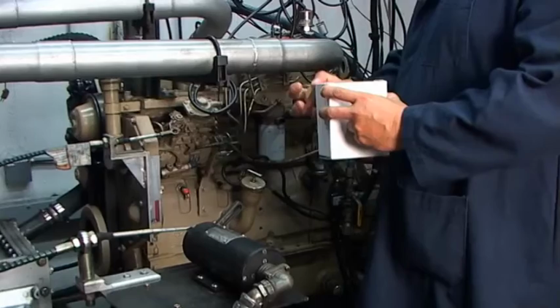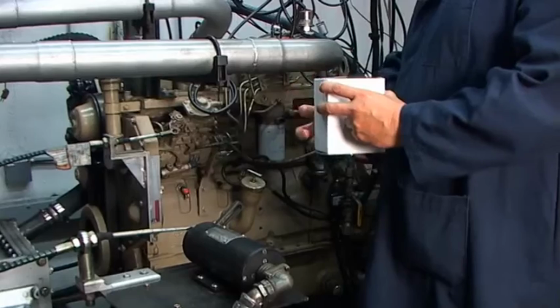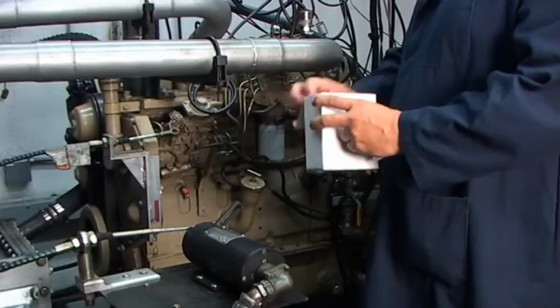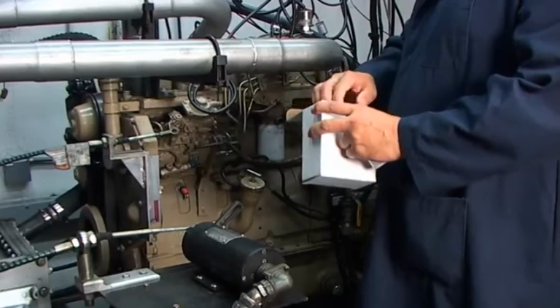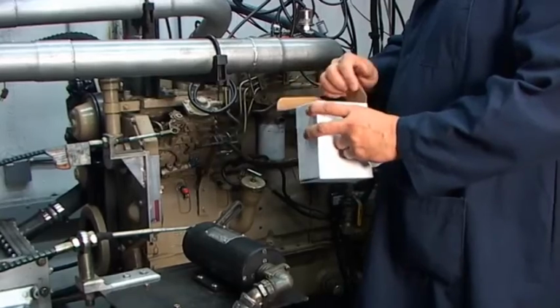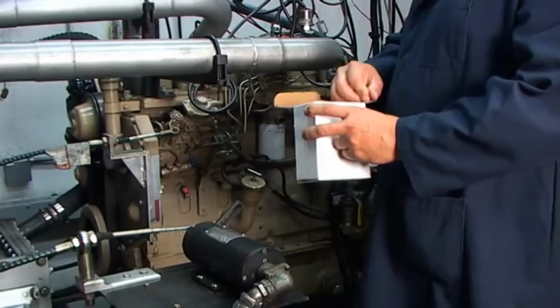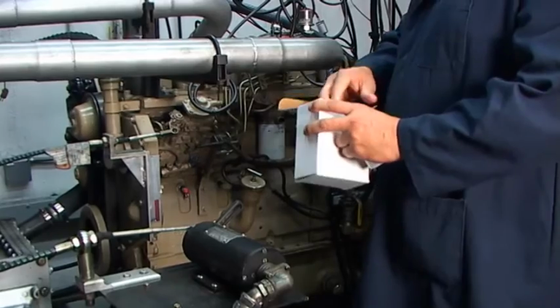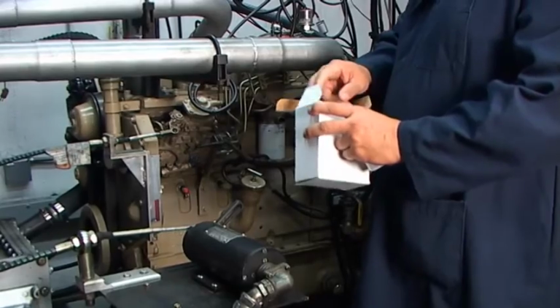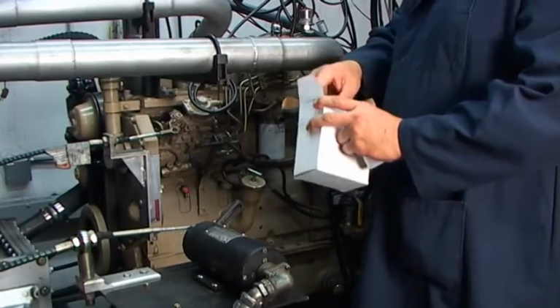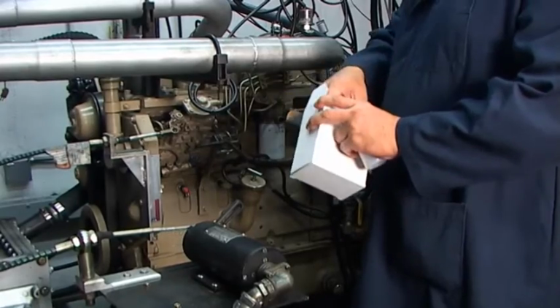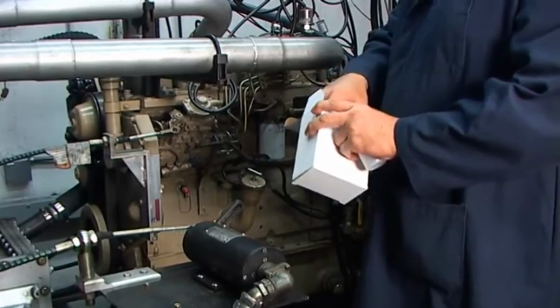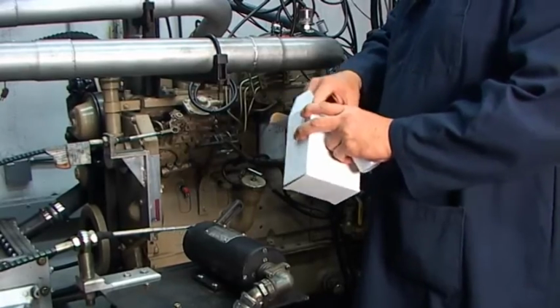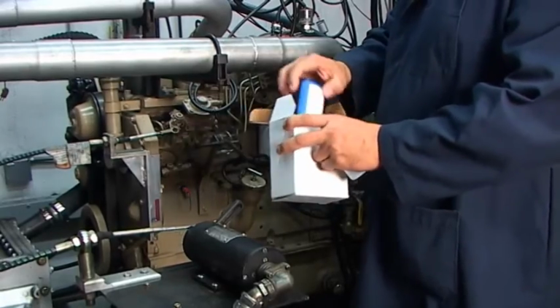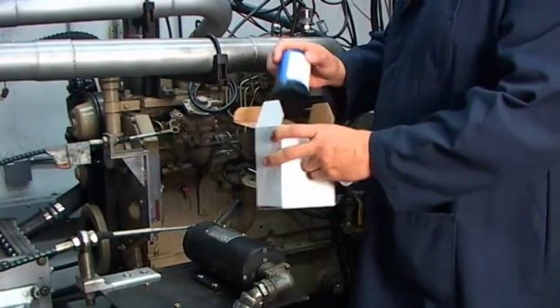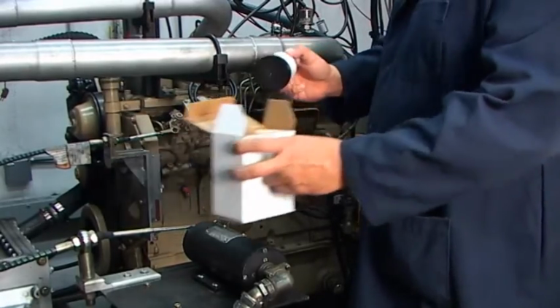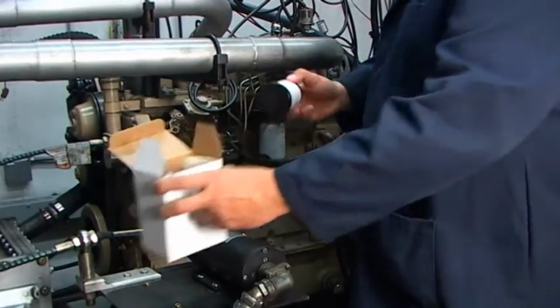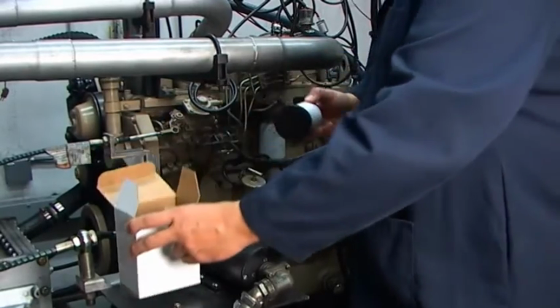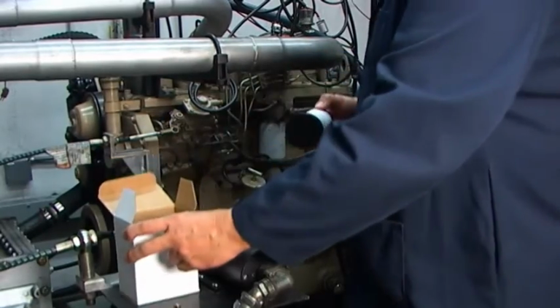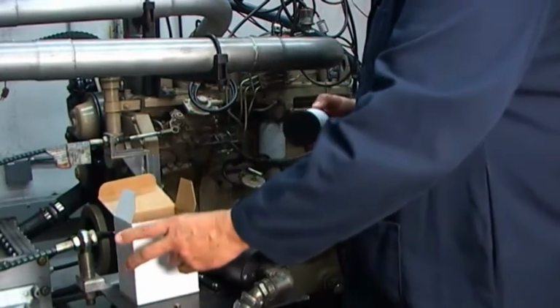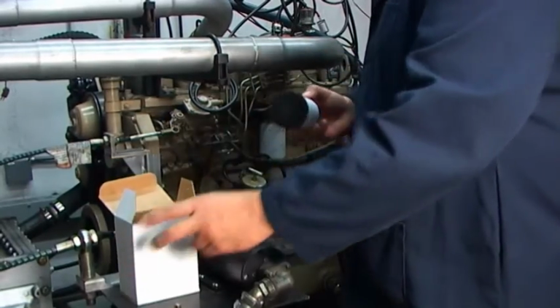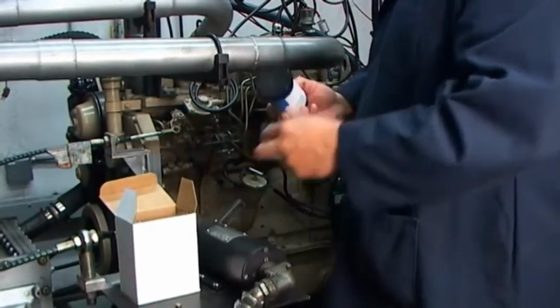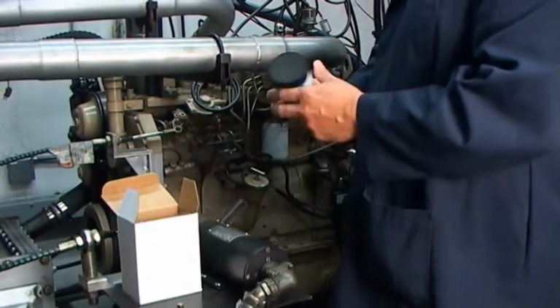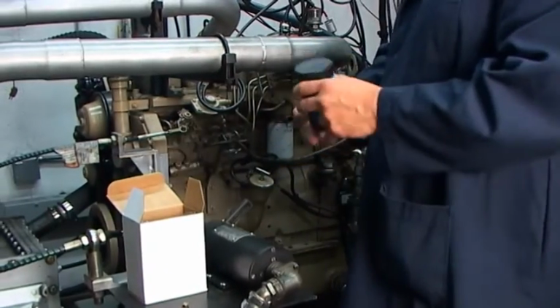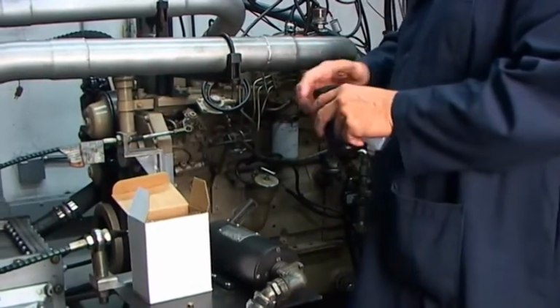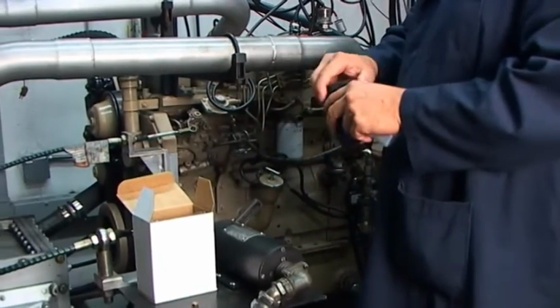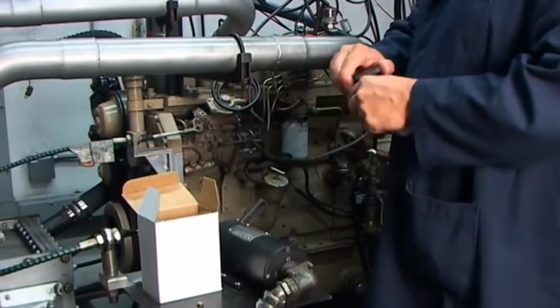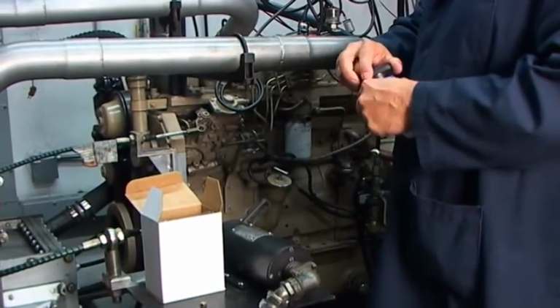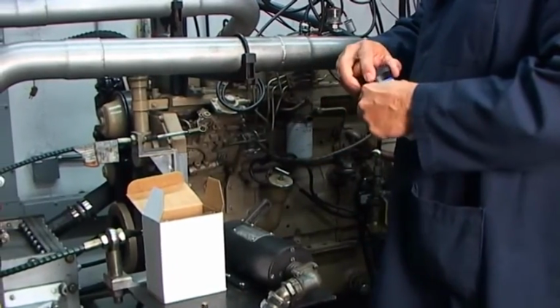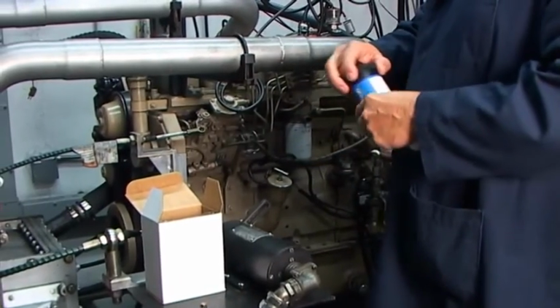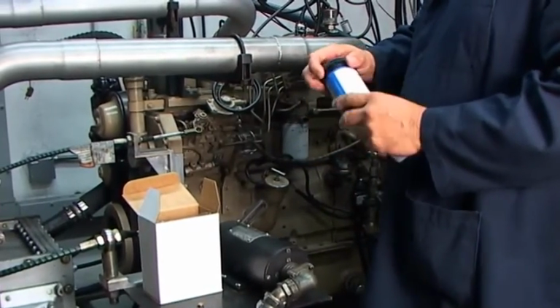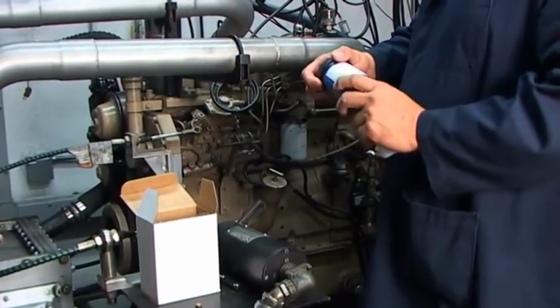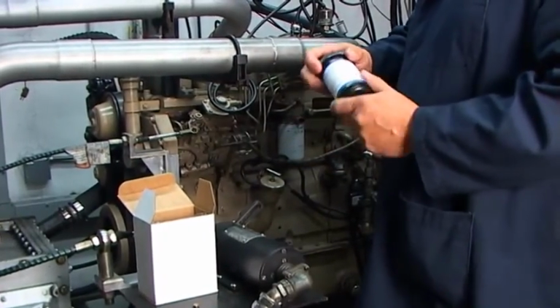La présence de liquide de refroidissement dans l'huile entraîne un épaississement du glycol qui bouche alors les conduites et le filtre à huile, et provoque un rapide appauvrissement des additifs.